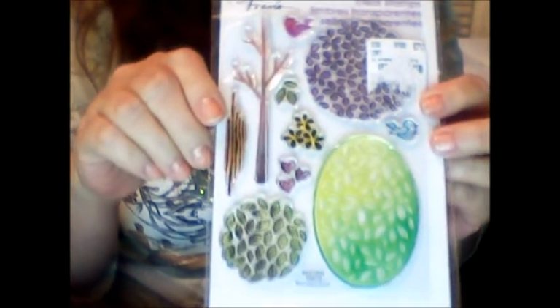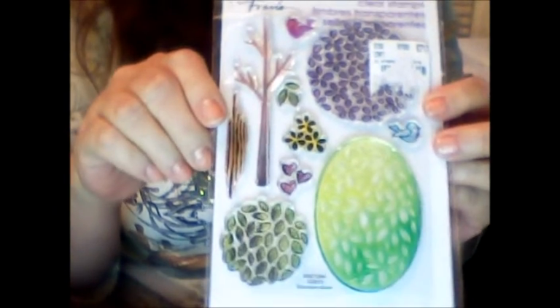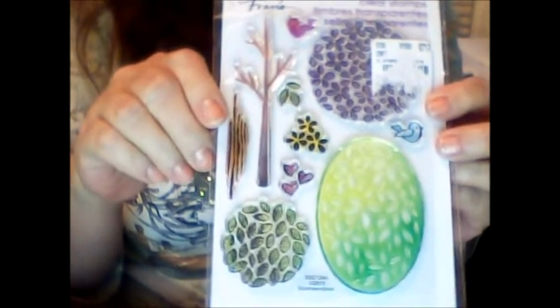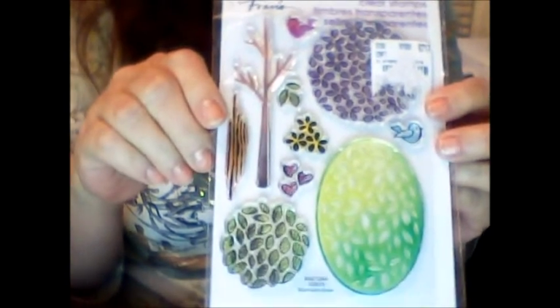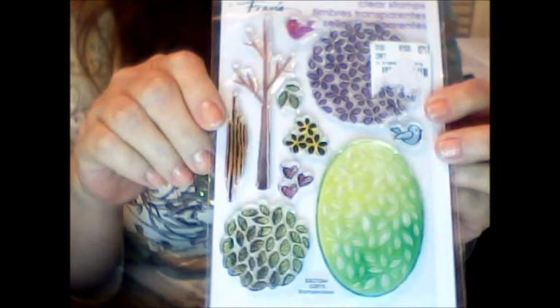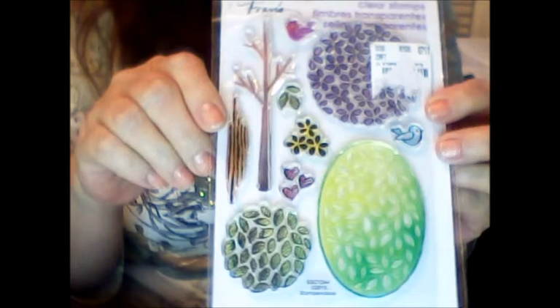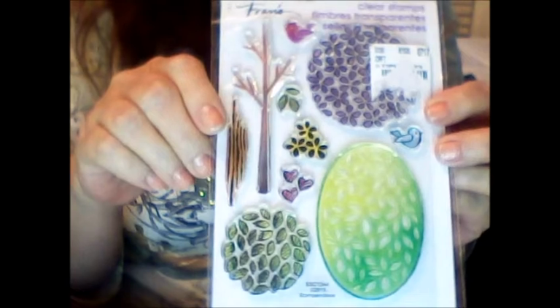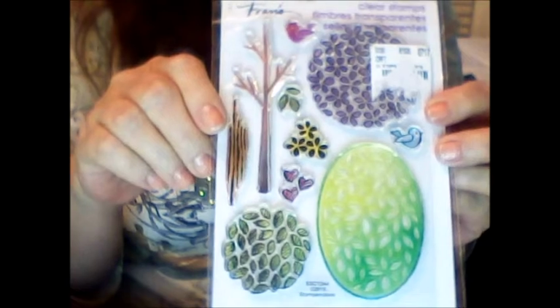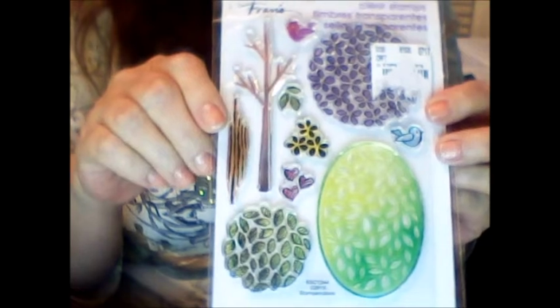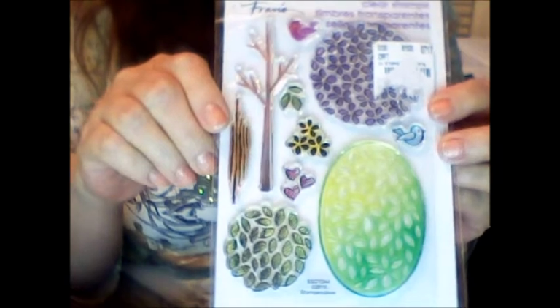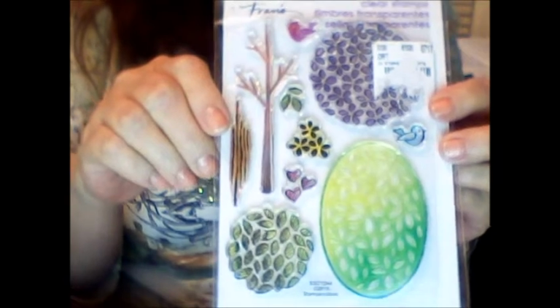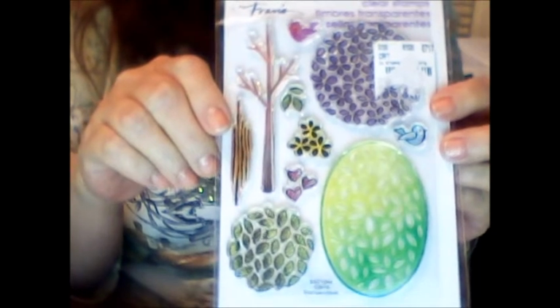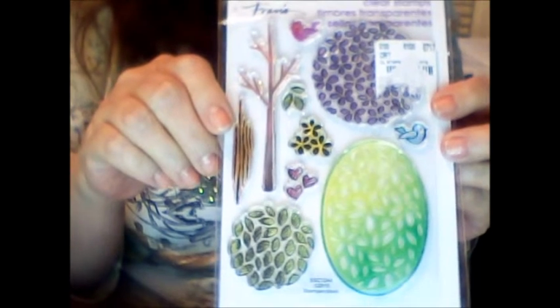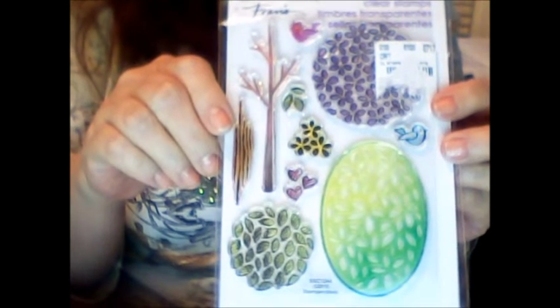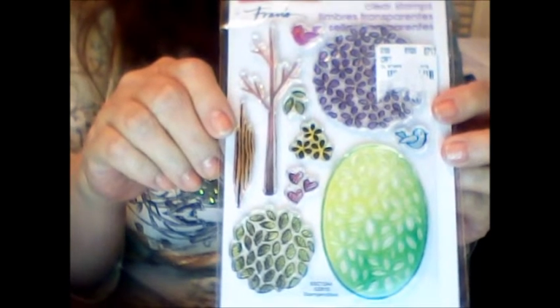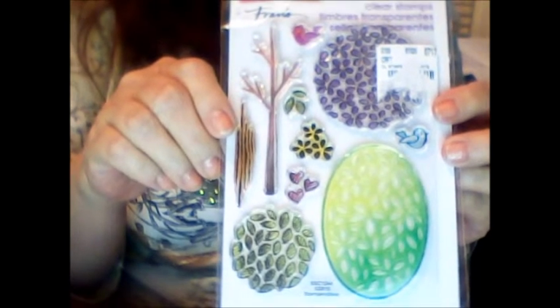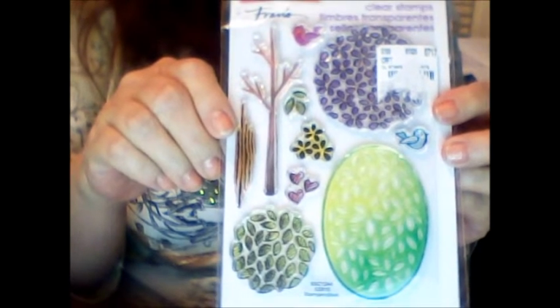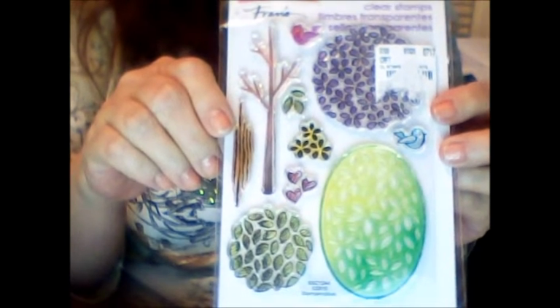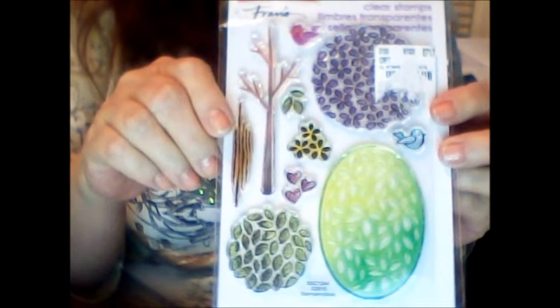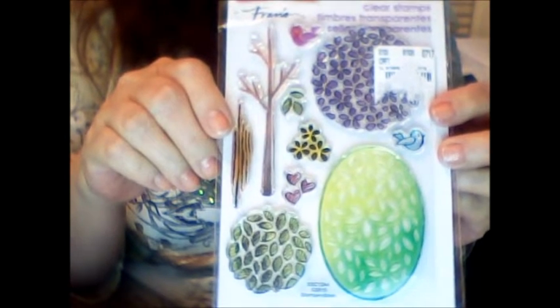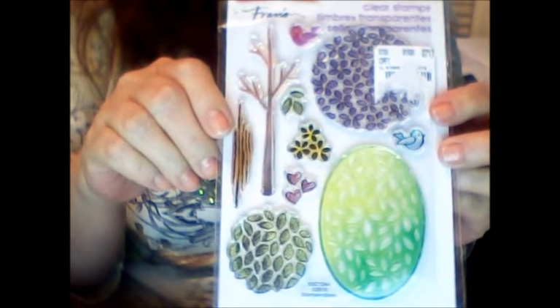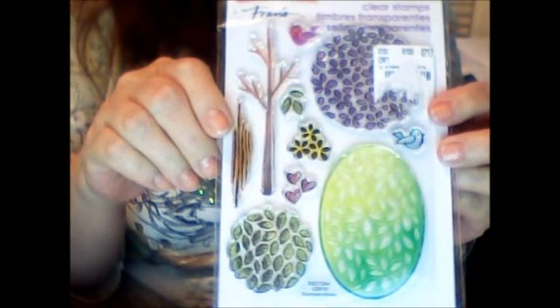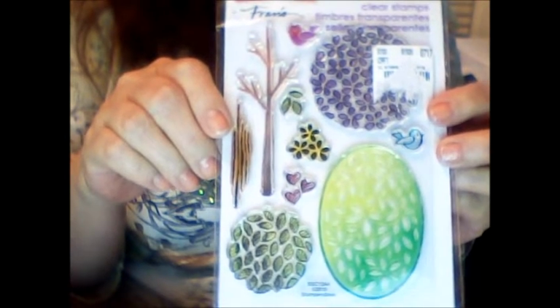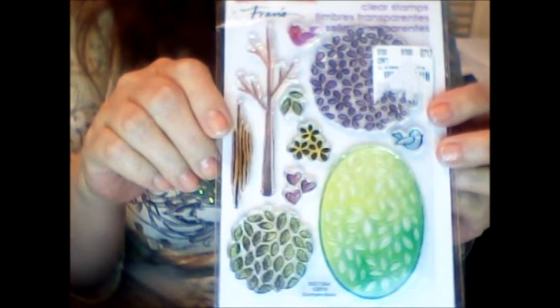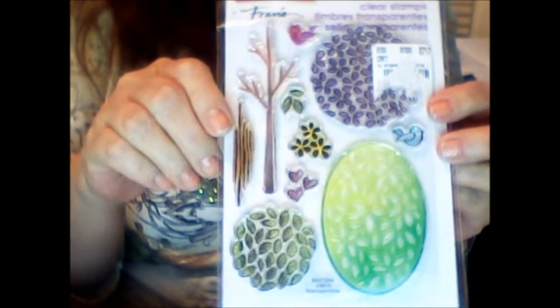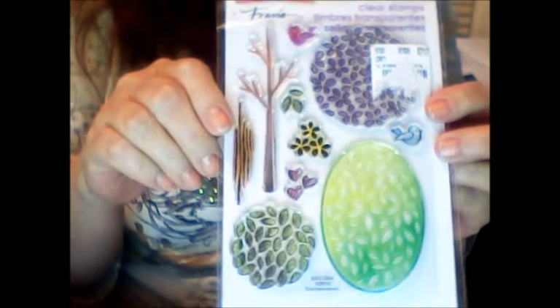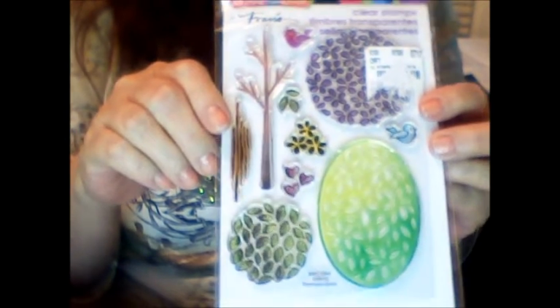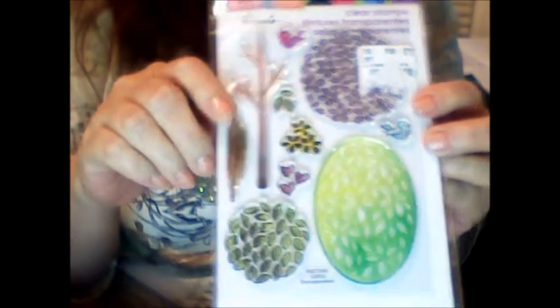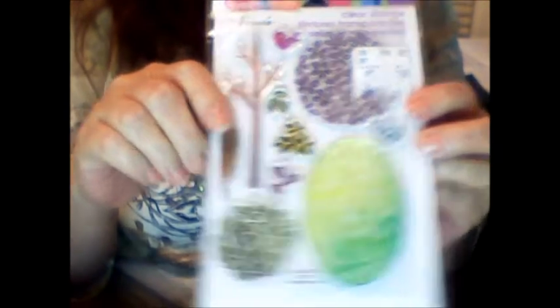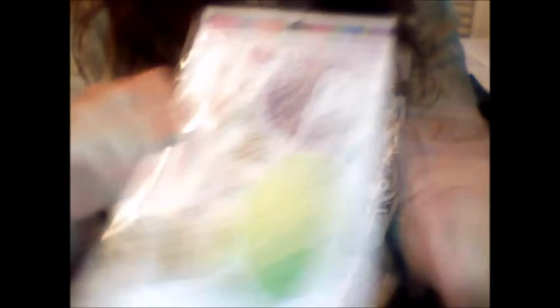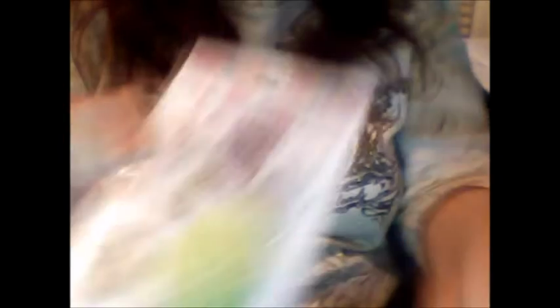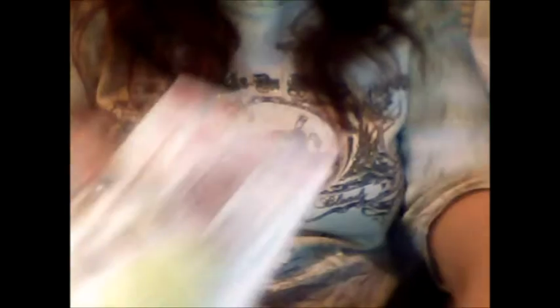This one's really neat — it's like a make-a-tree one. You can make a few different trees. There's leaves and flowers and a couple little birds.